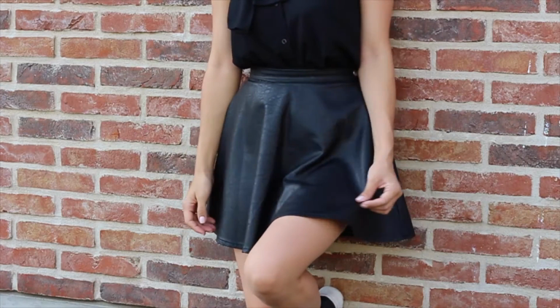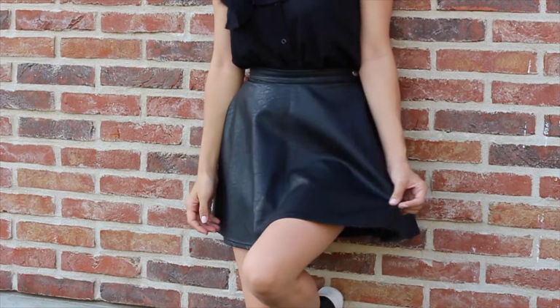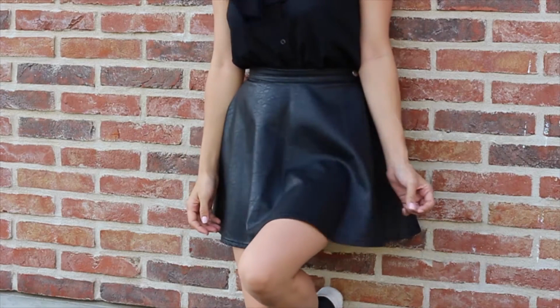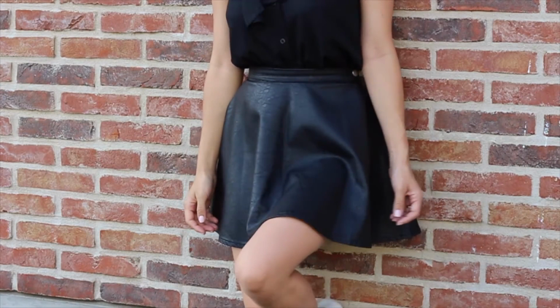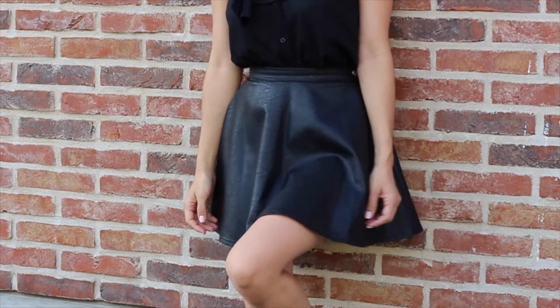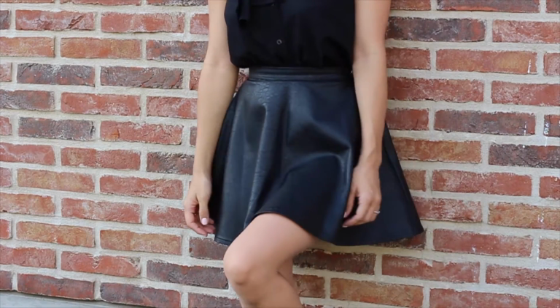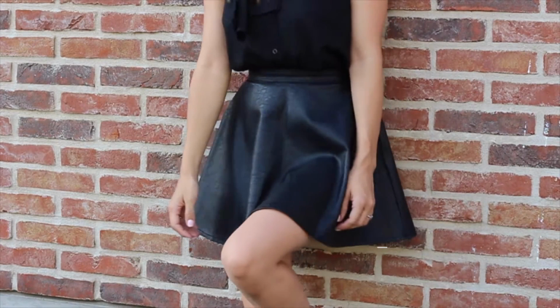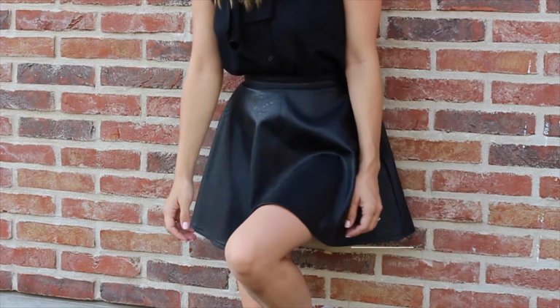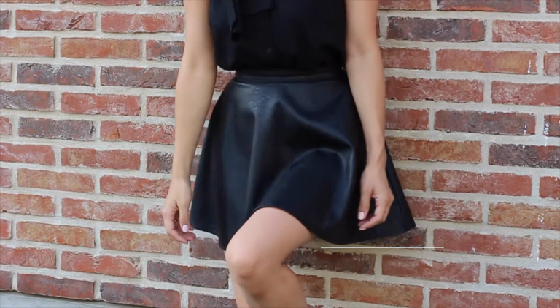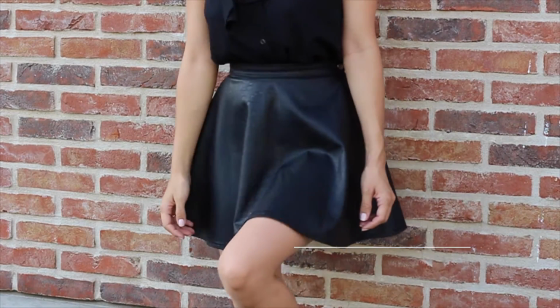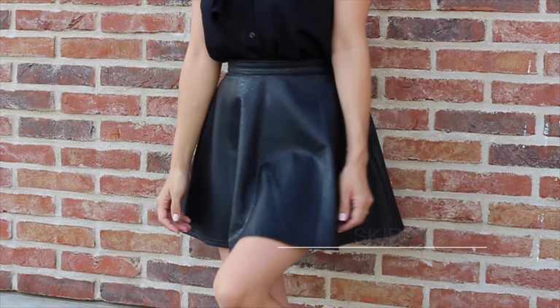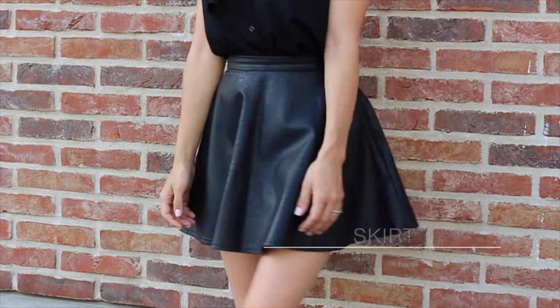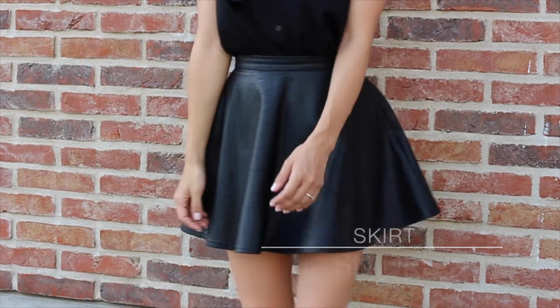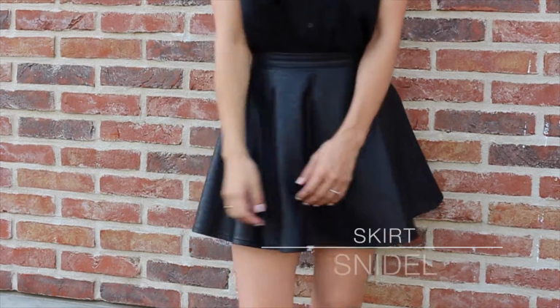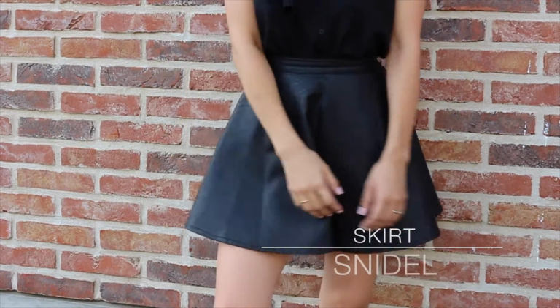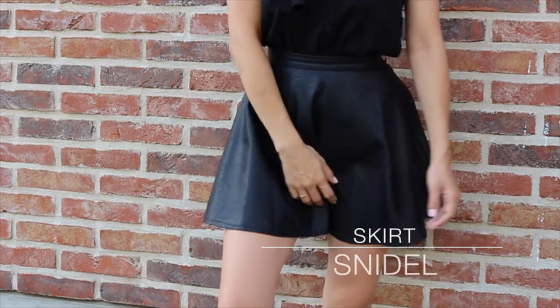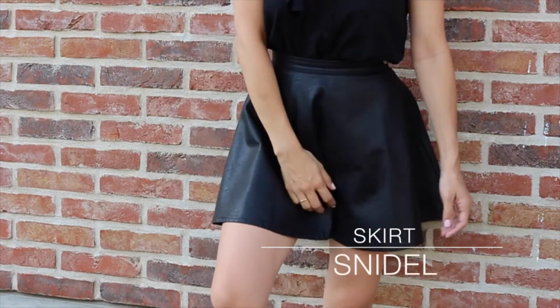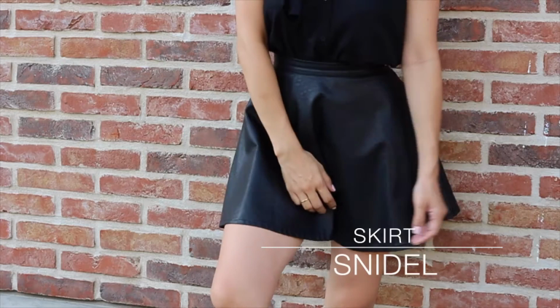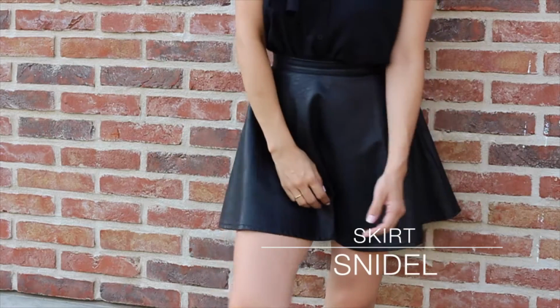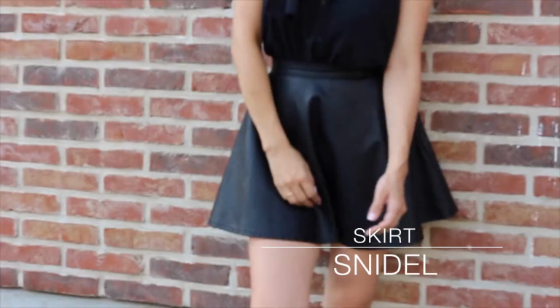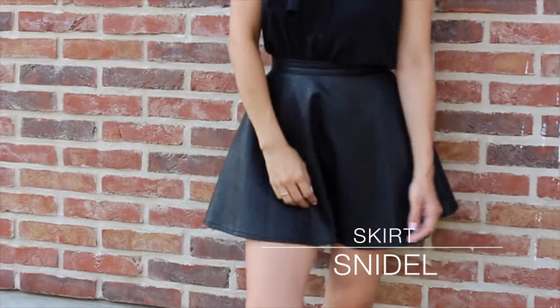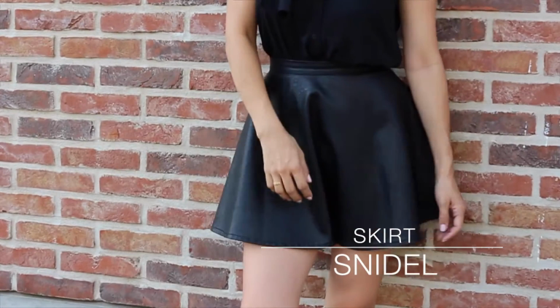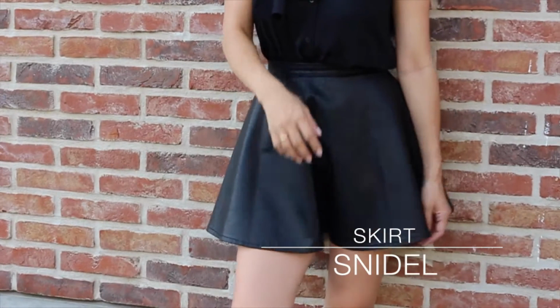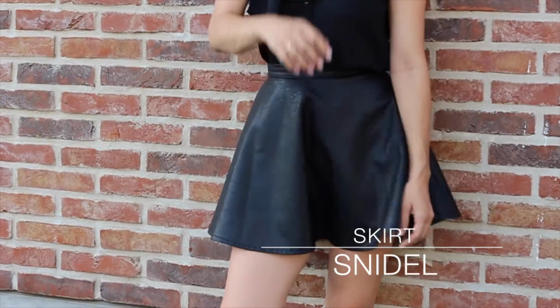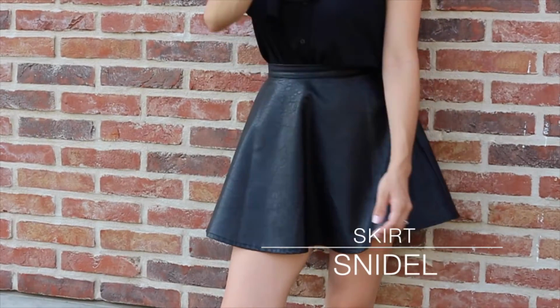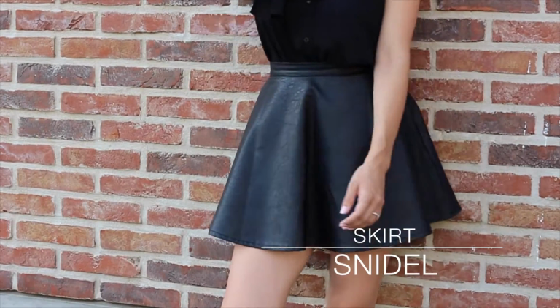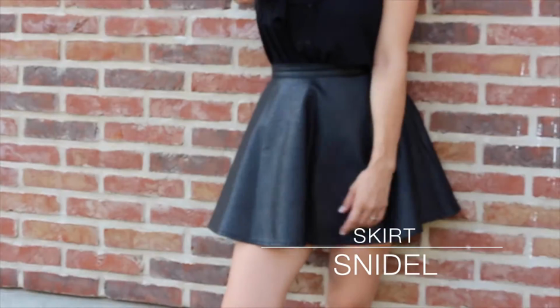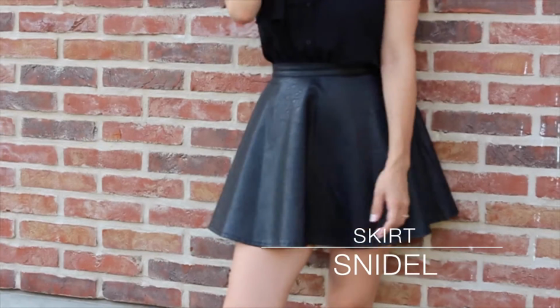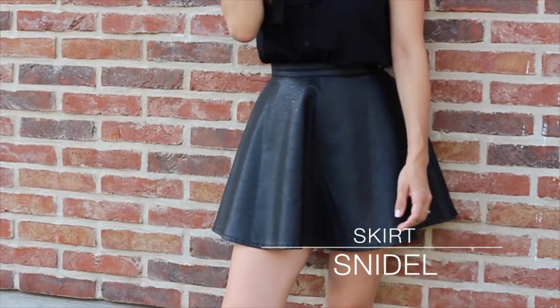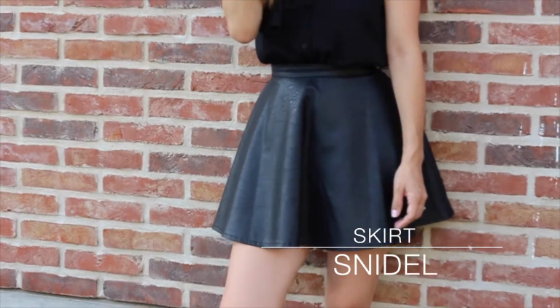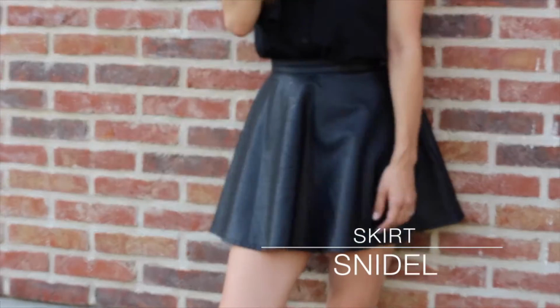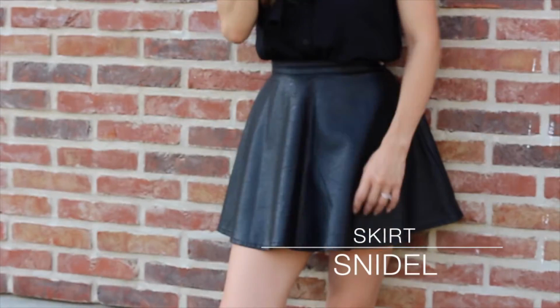I think it's pretty hard to find a nice leather skirt, but mine is really nice and it's from Sneedle. It's a Japanese brand.